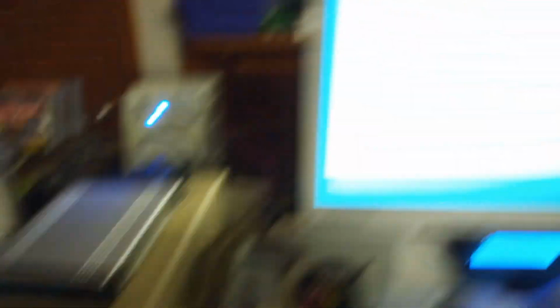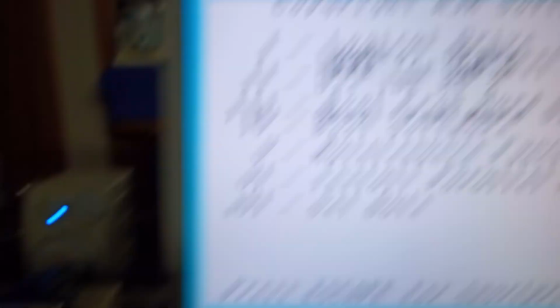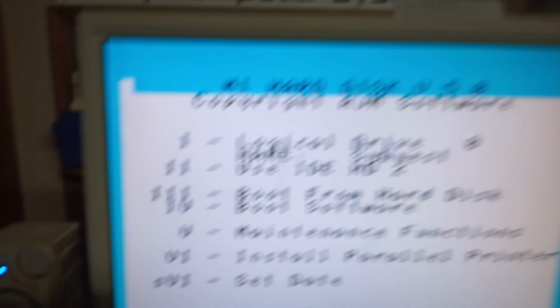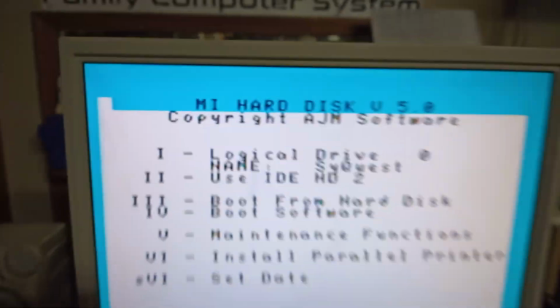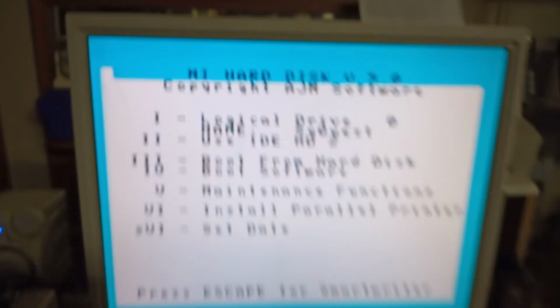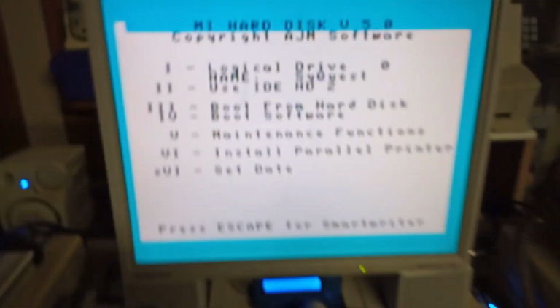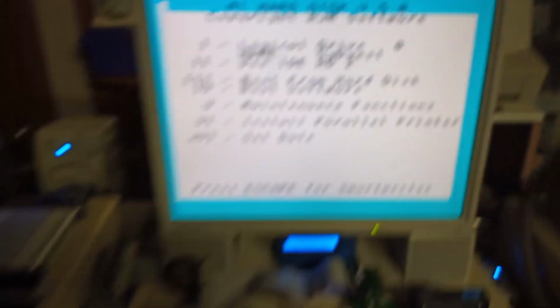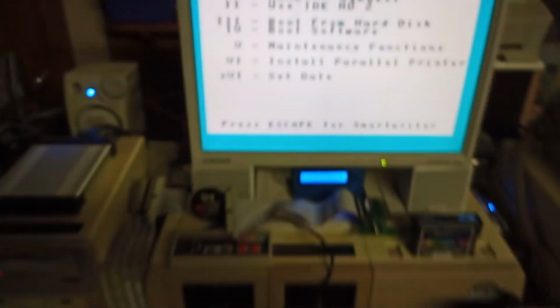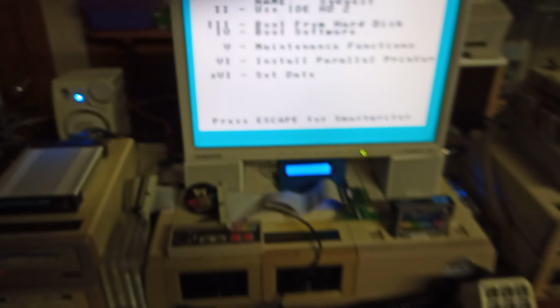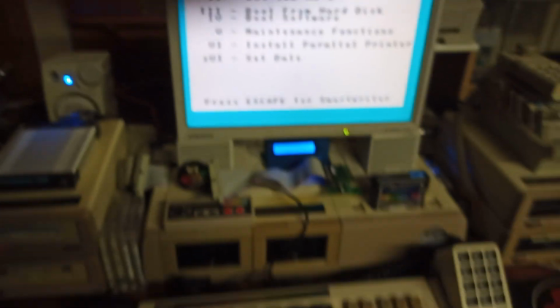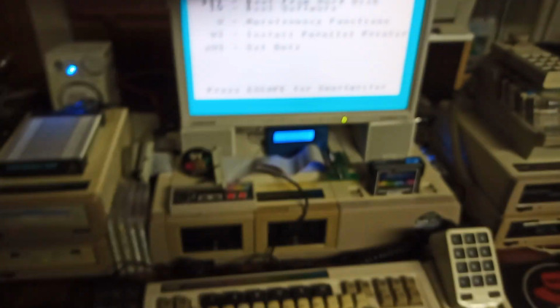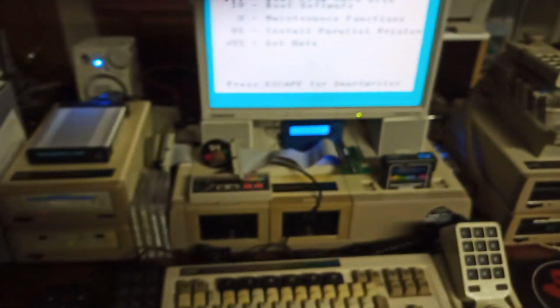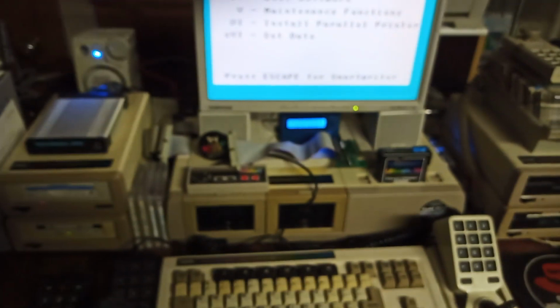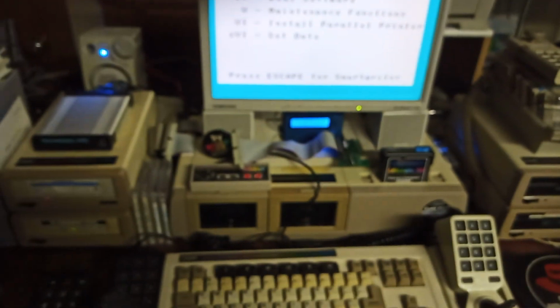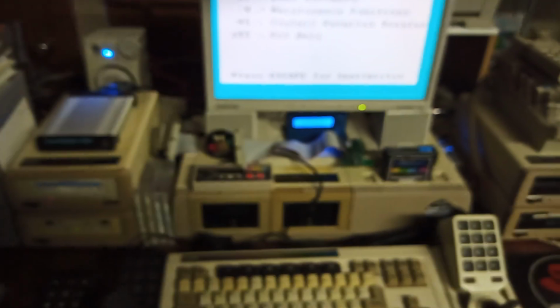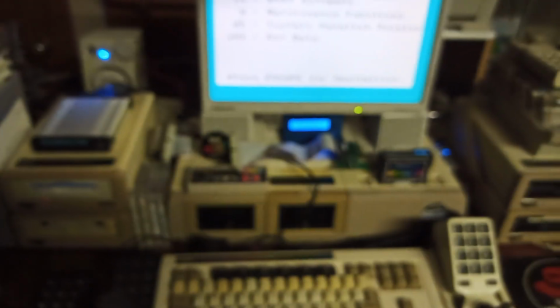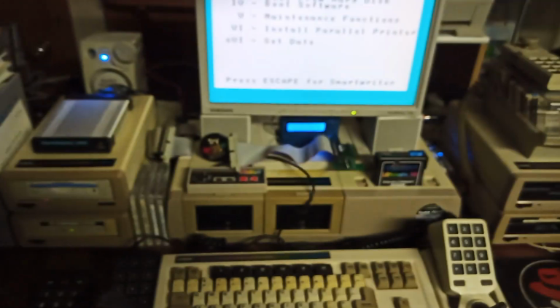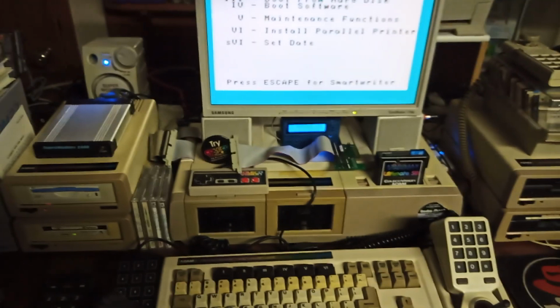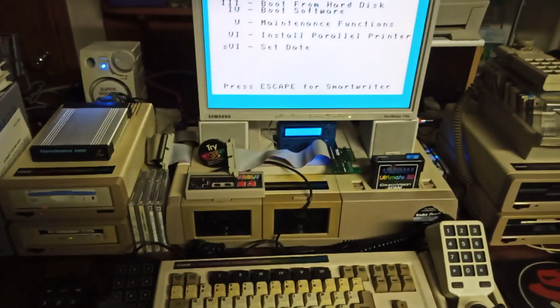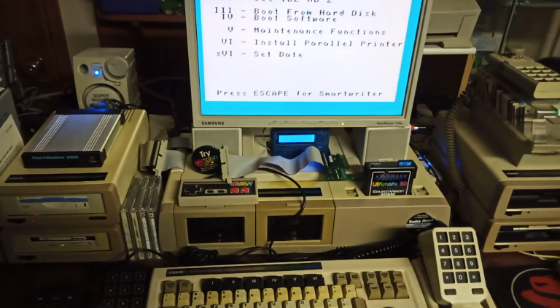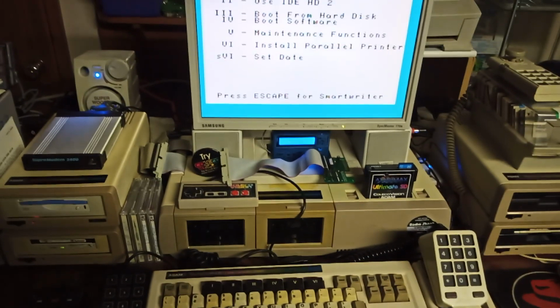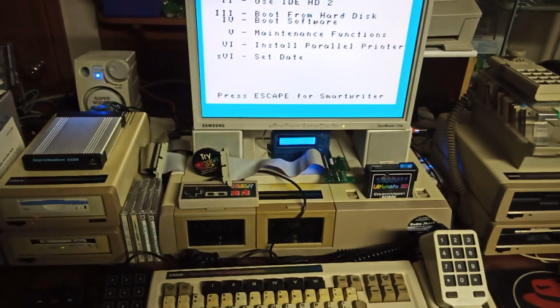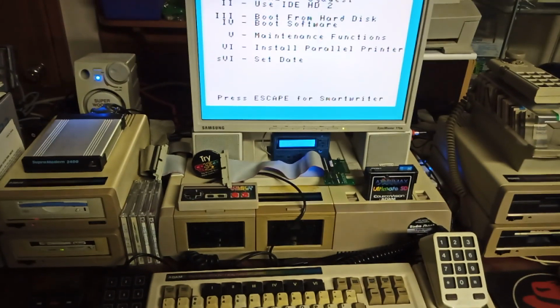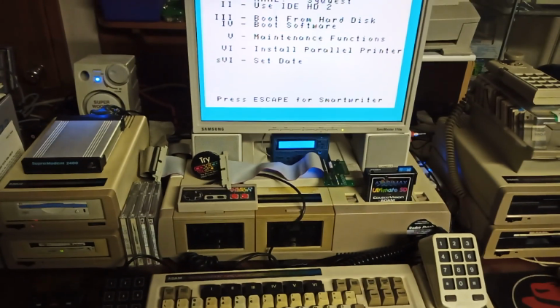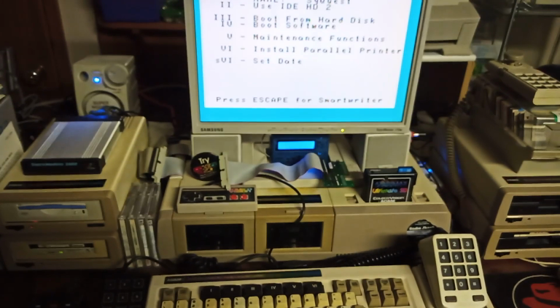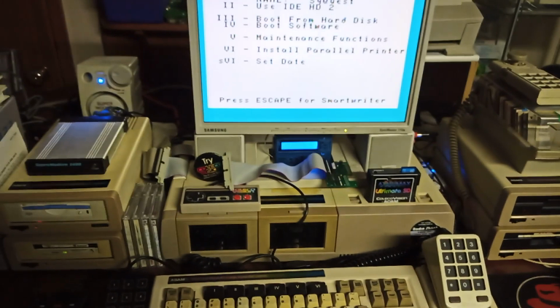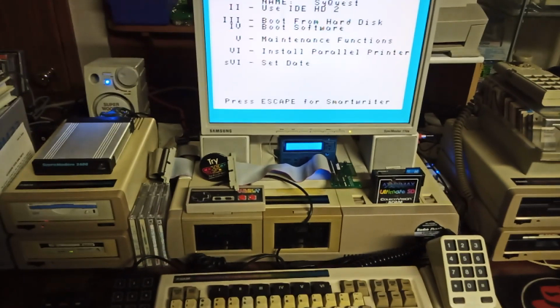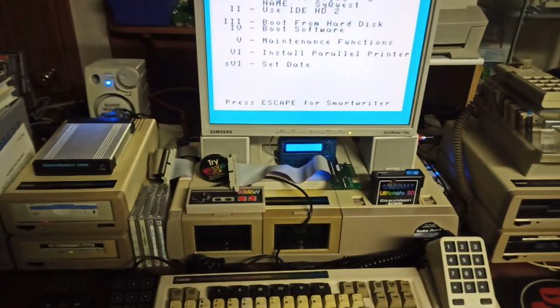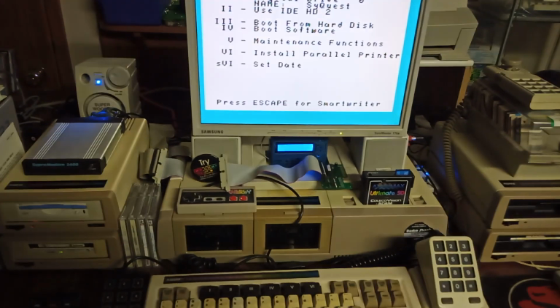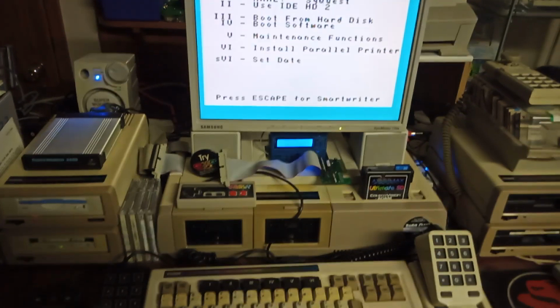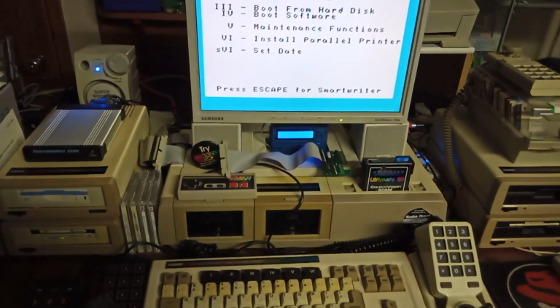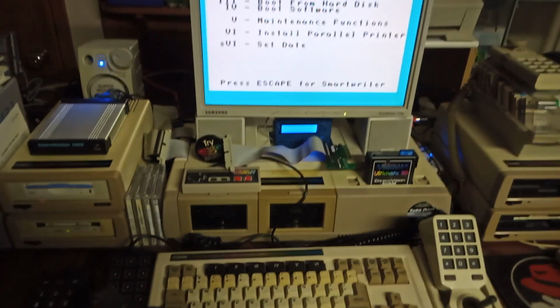Anyway, that's the hard drive setup on my standalone Coleco Atom.